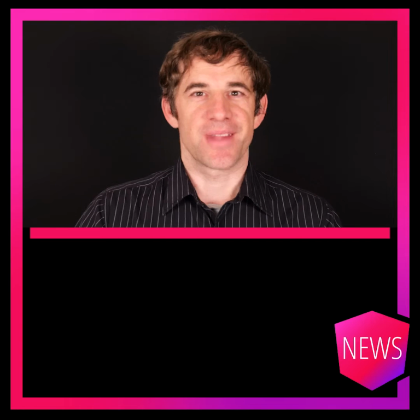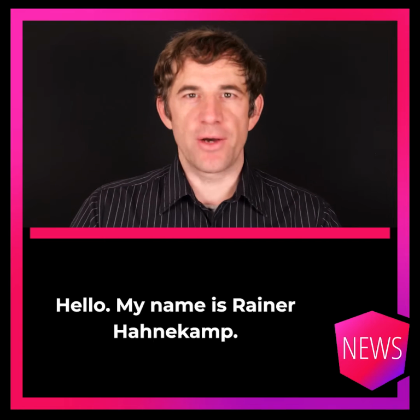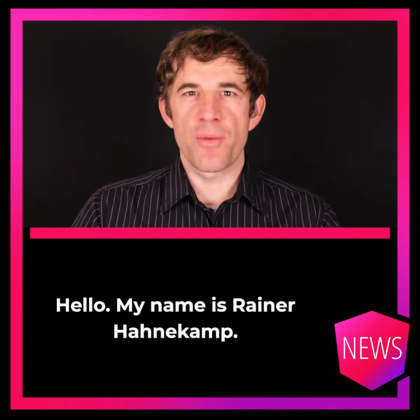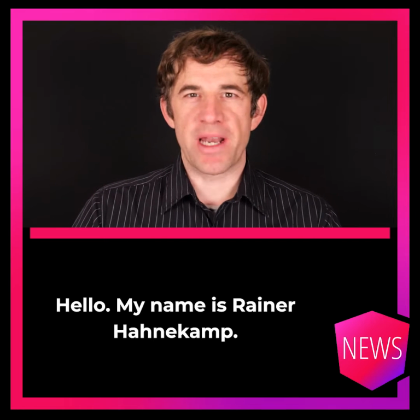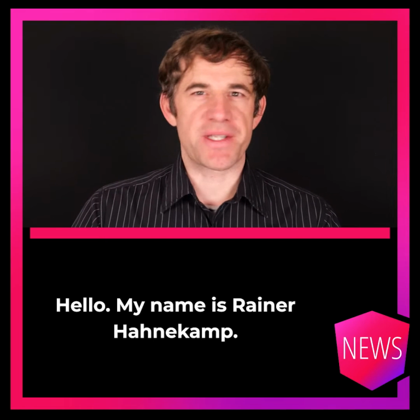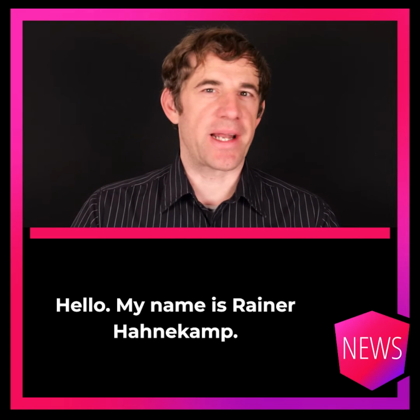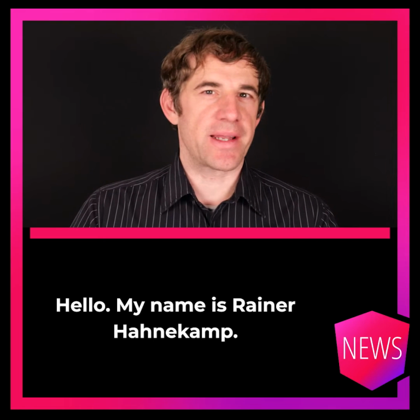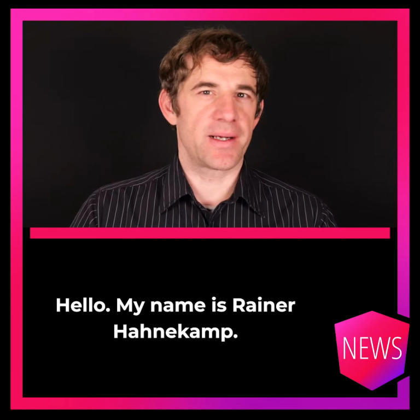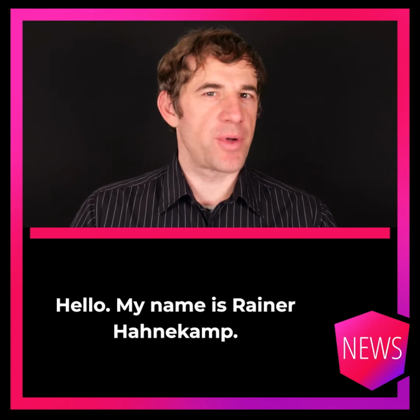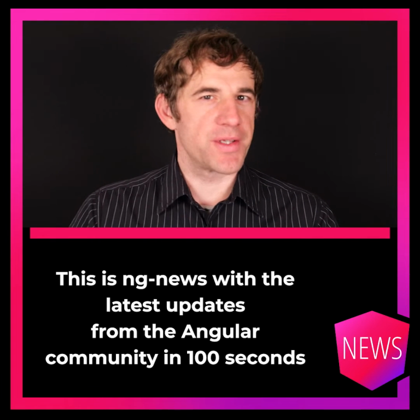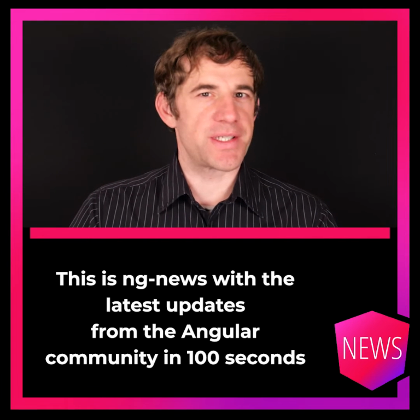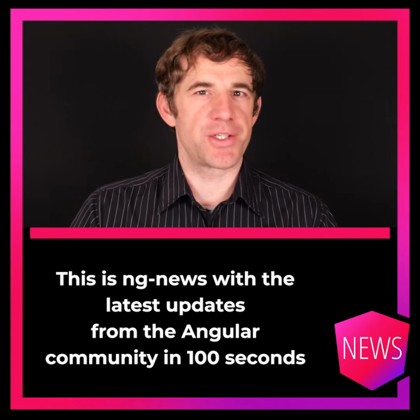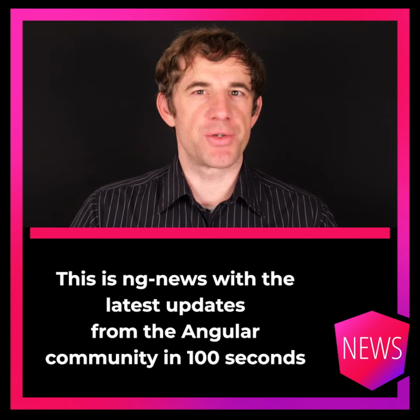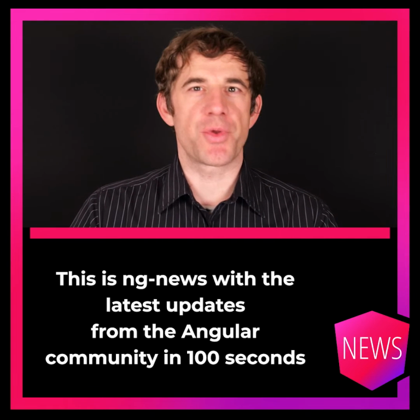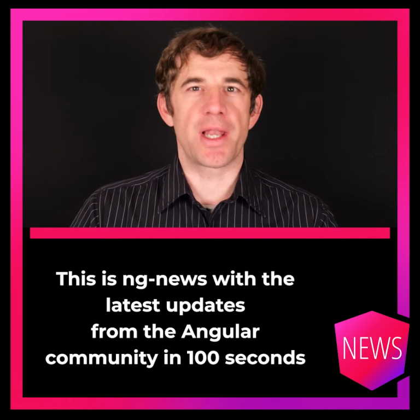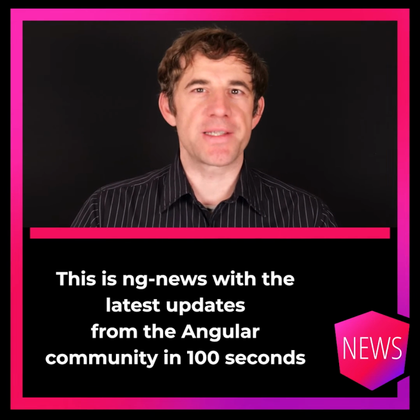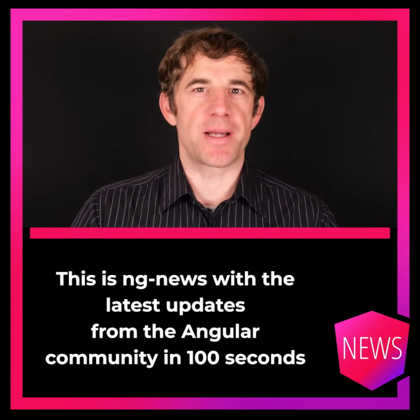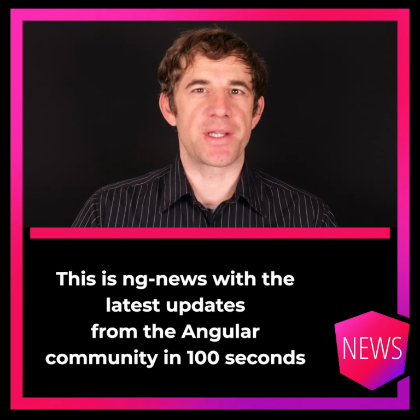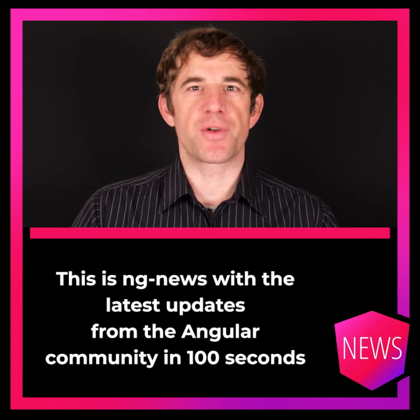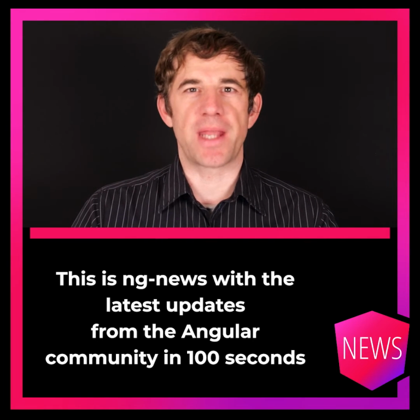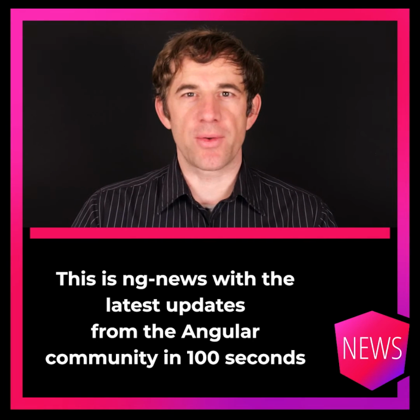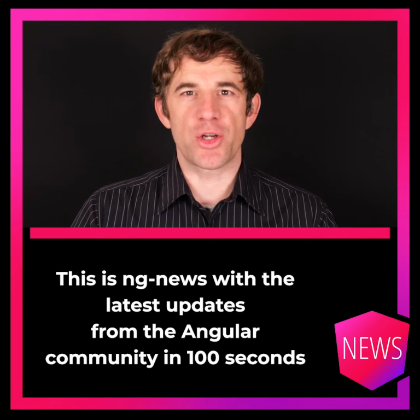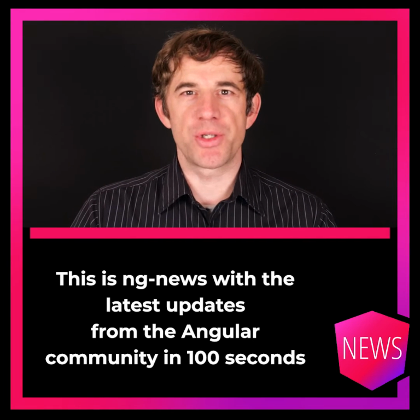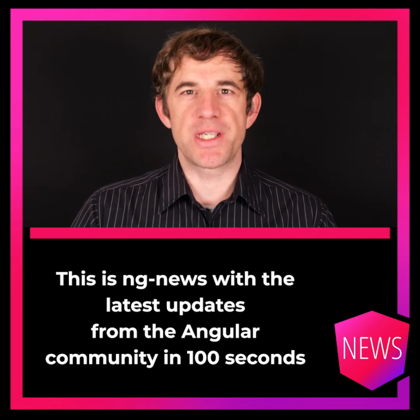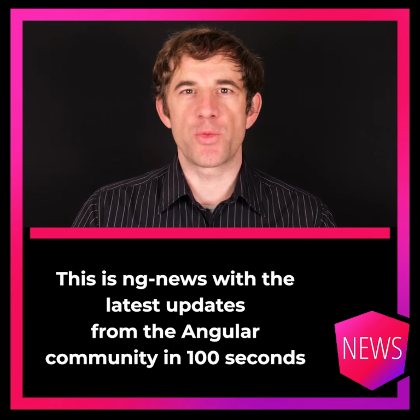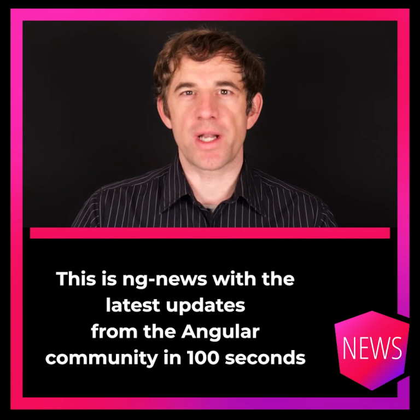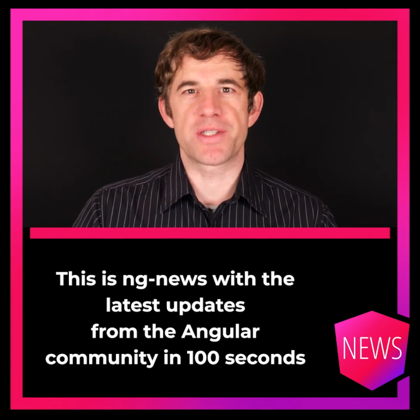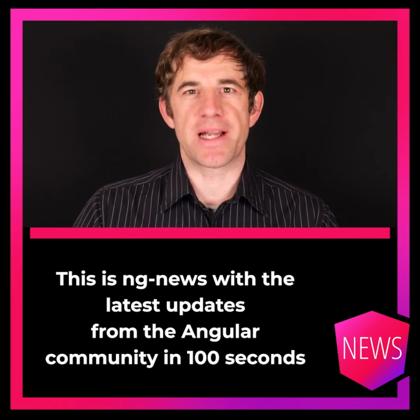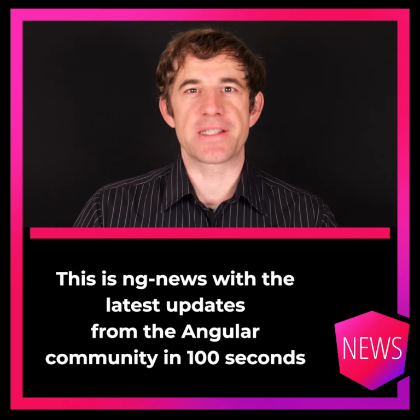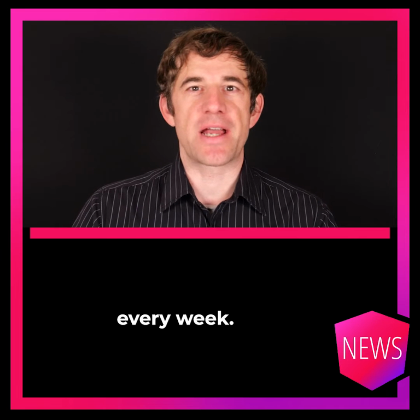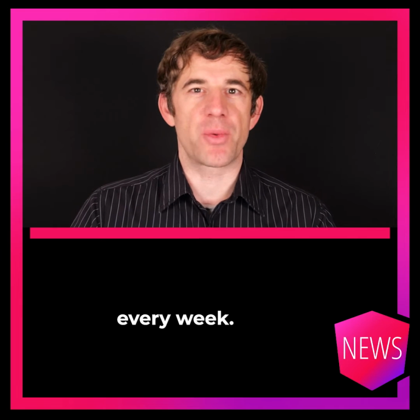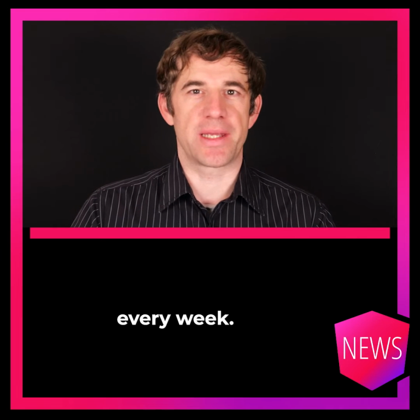Hello, my name is Rainer Hanekamp. This is NG News with the latest updates from the Angular community in 100 seconds every week.